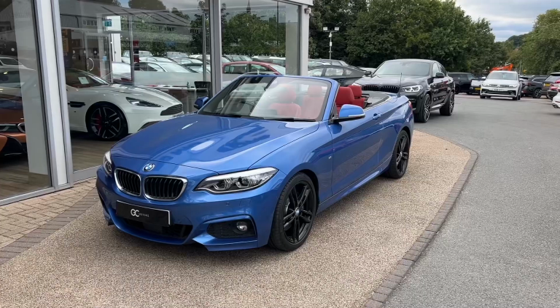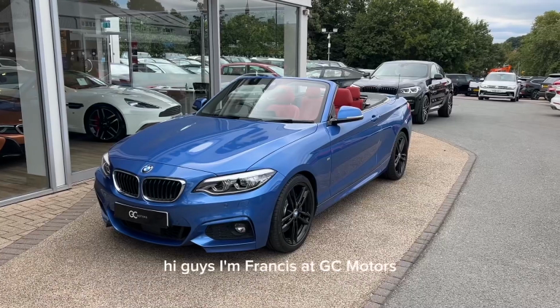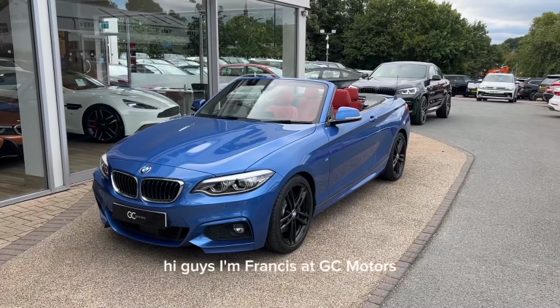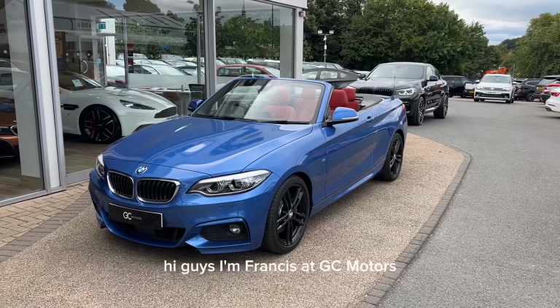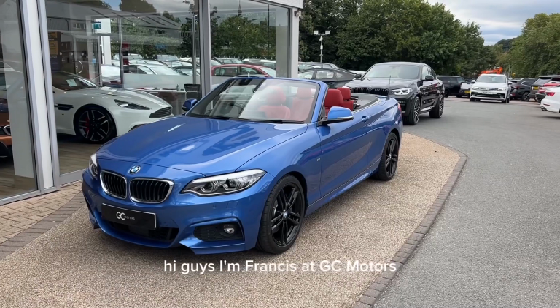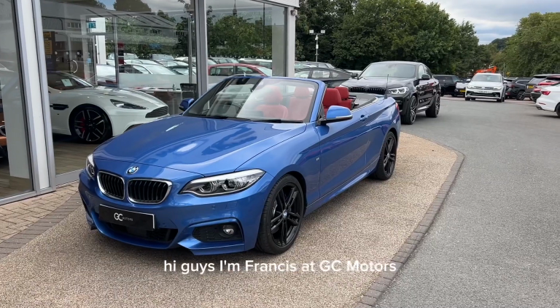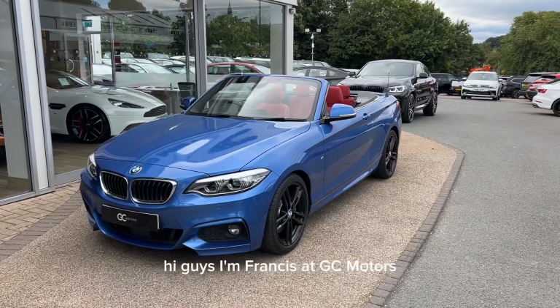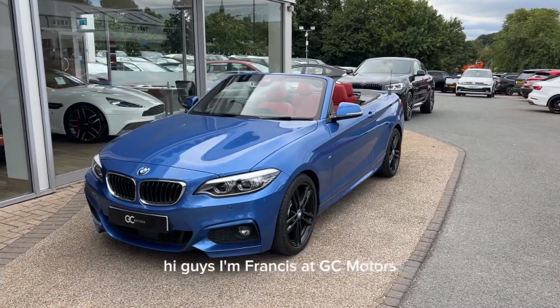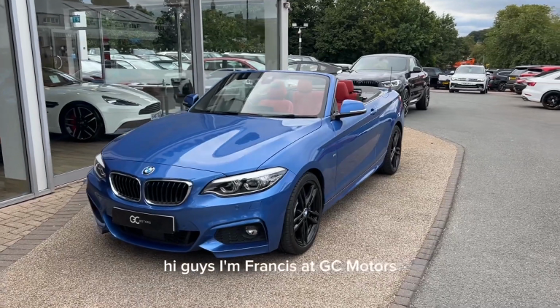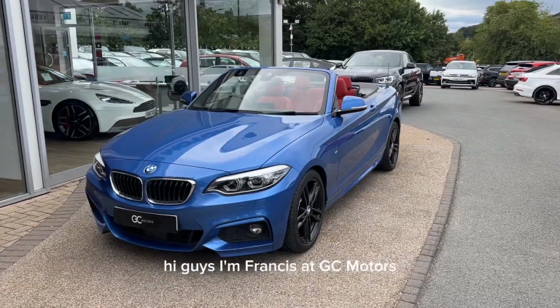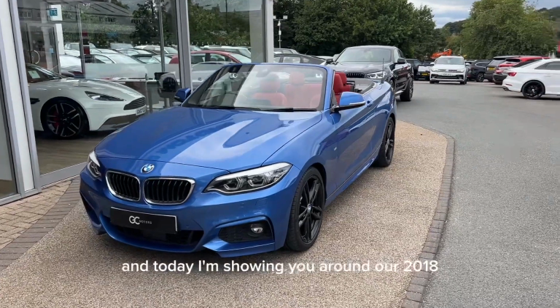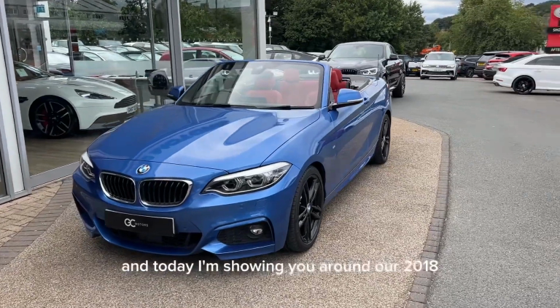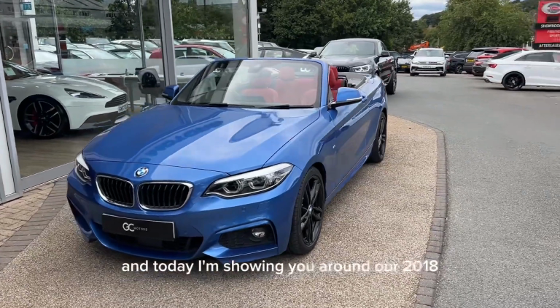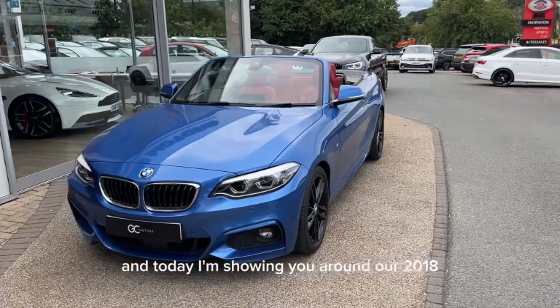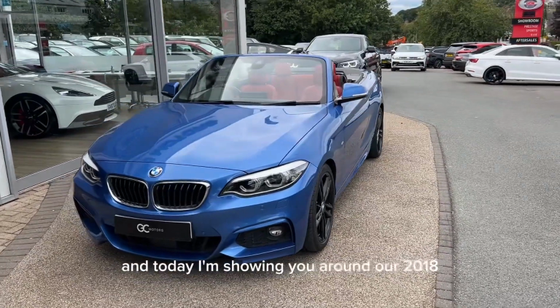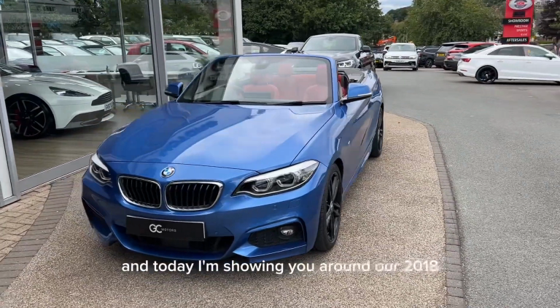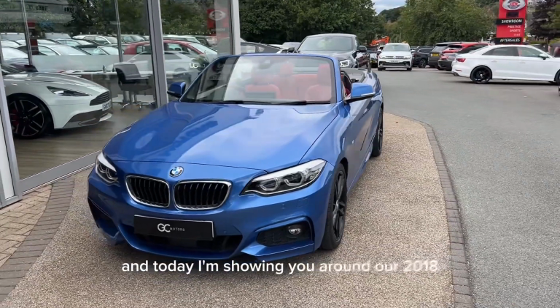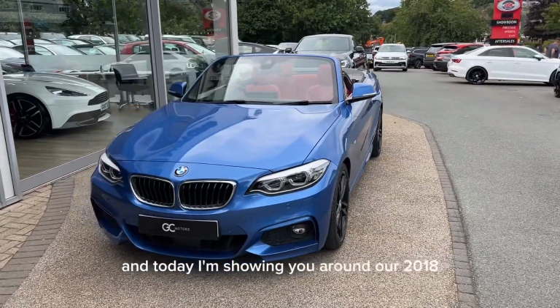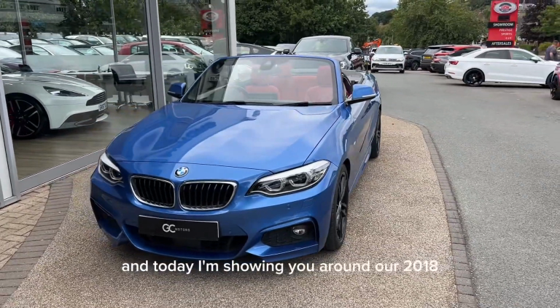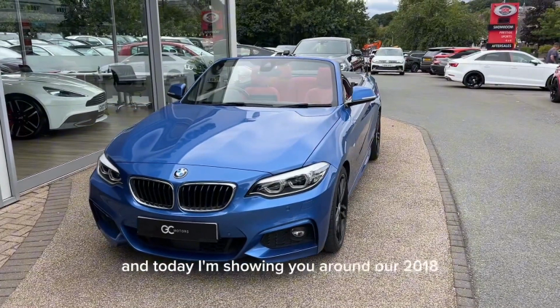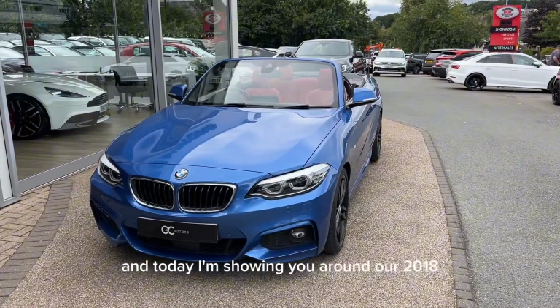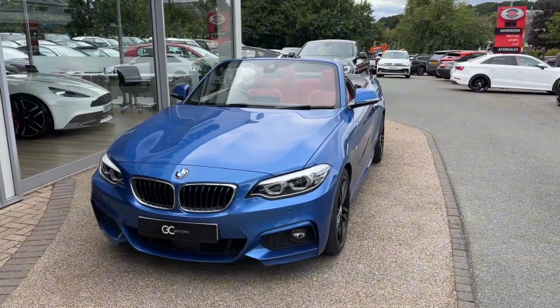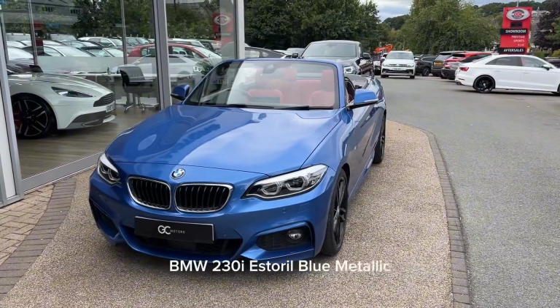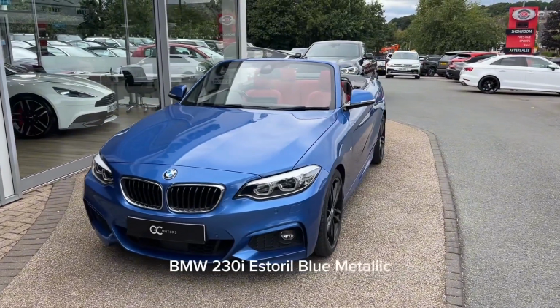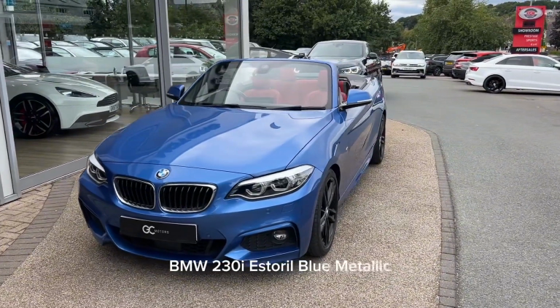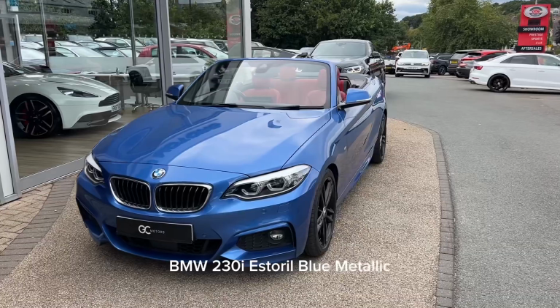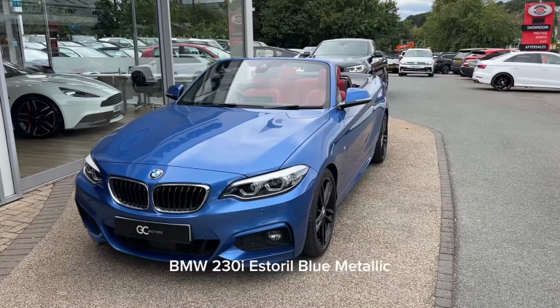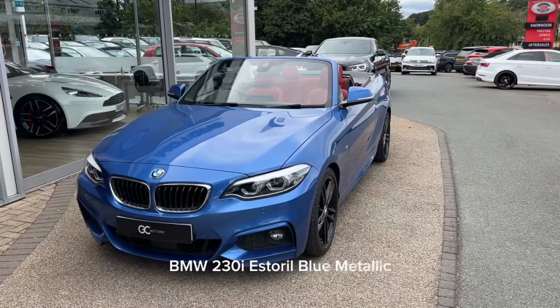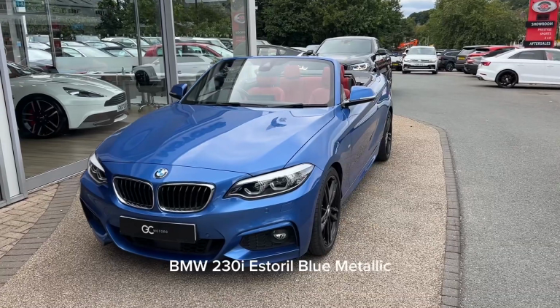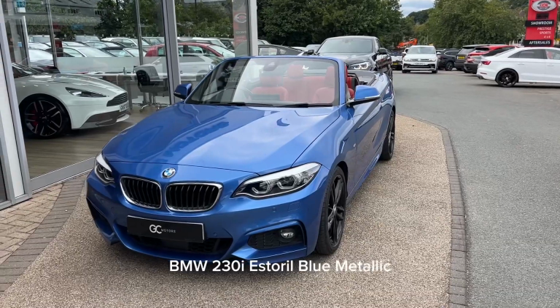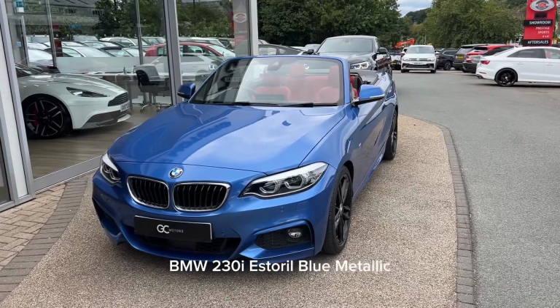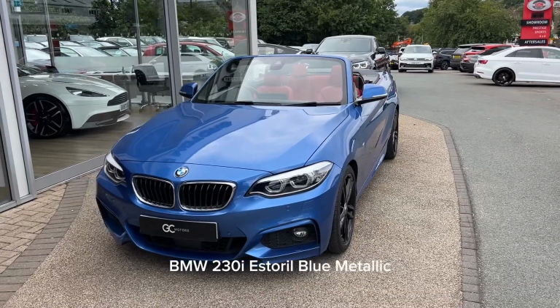Hi guys, I'm Francis at GC Motors and today I'm showing you around our 2018 BMW 230i in Estoril Blue Metallic.